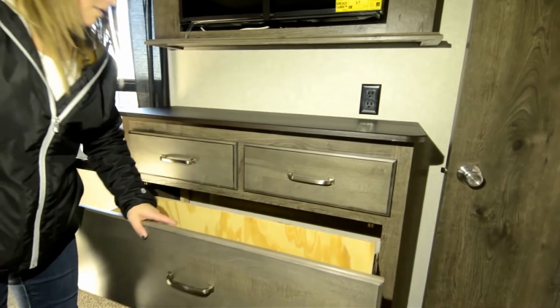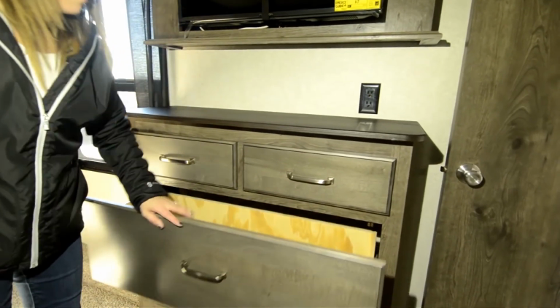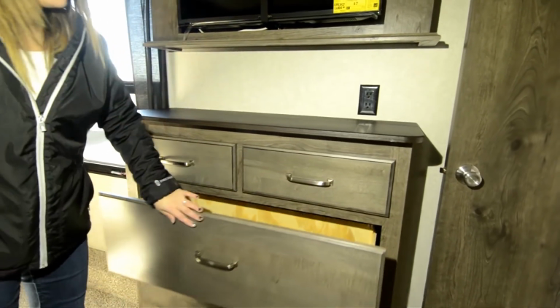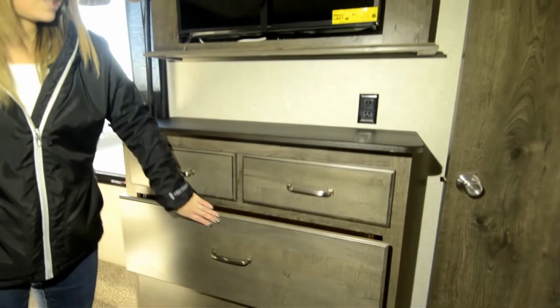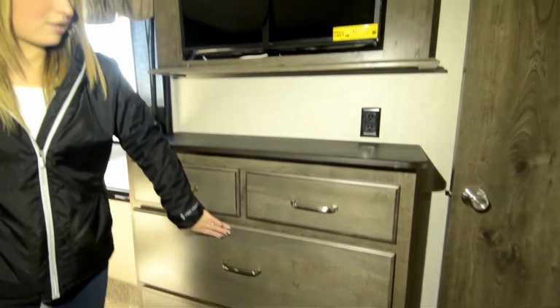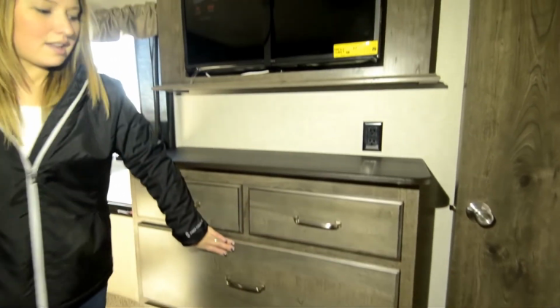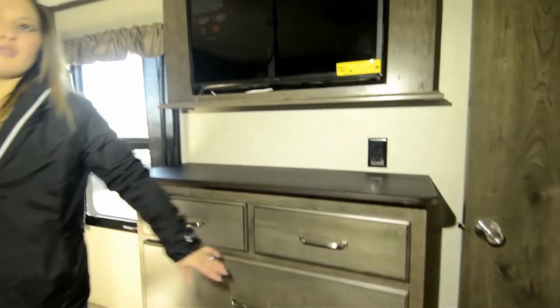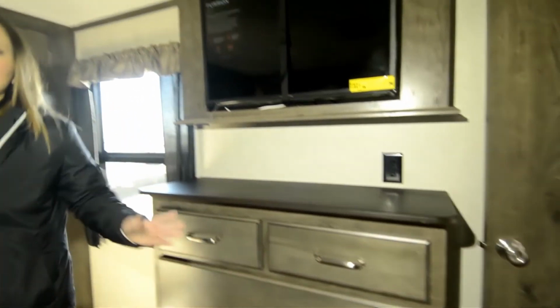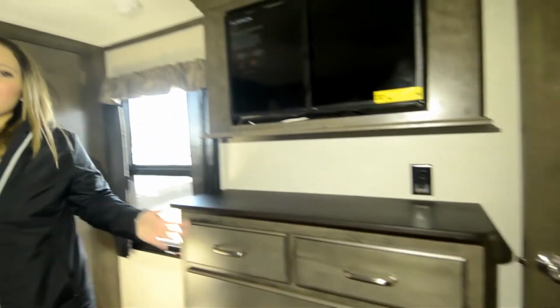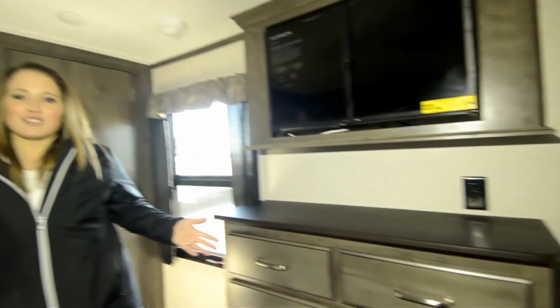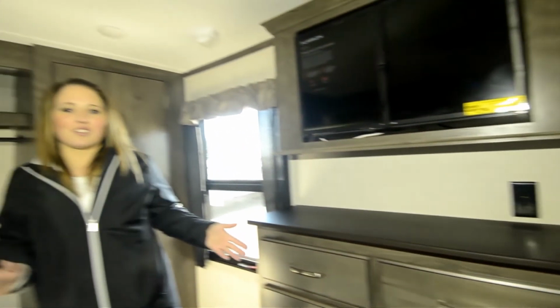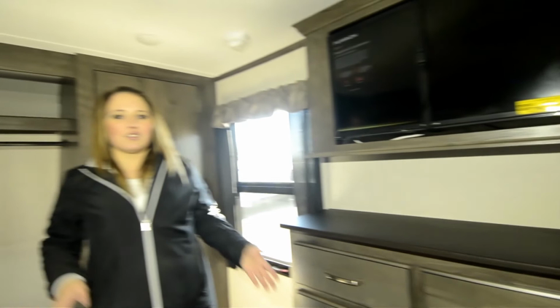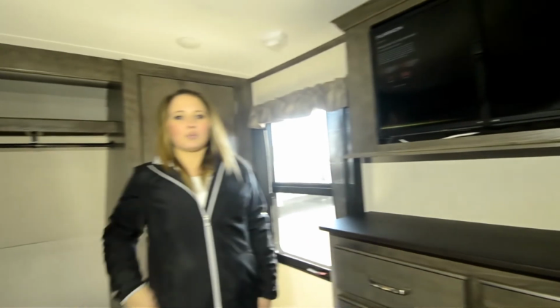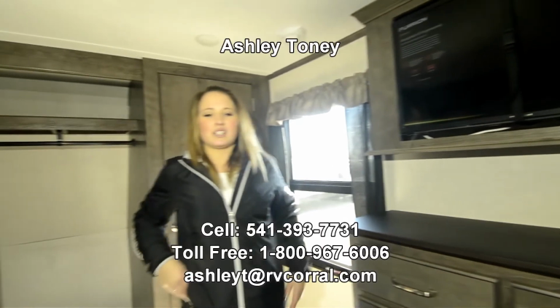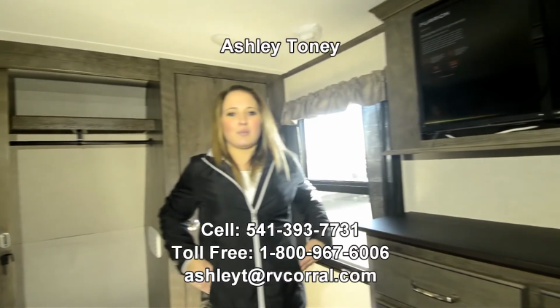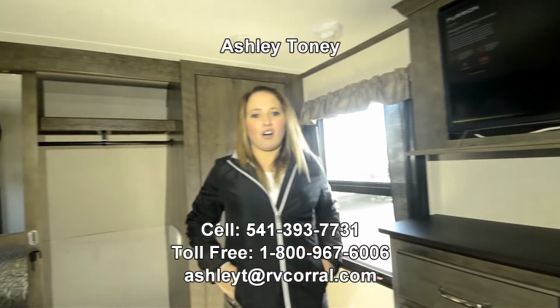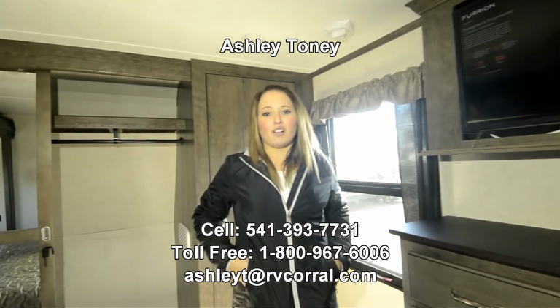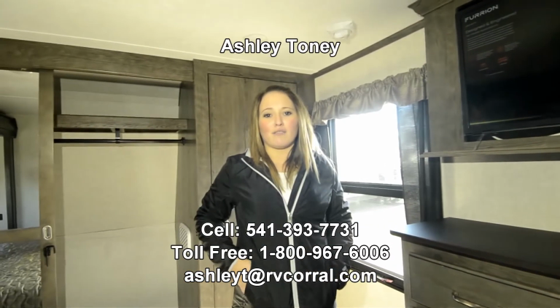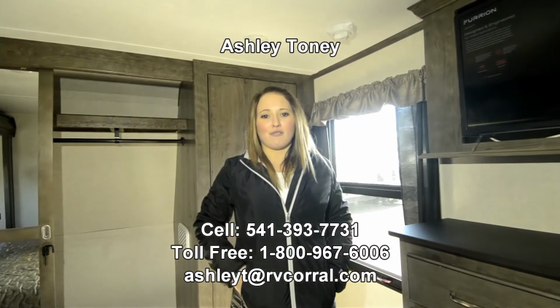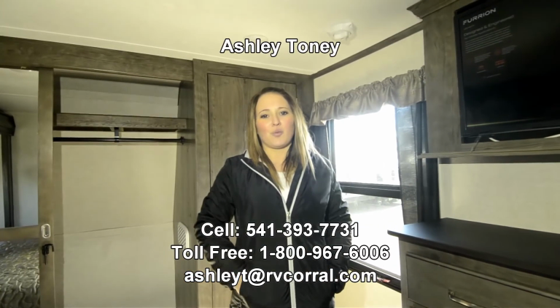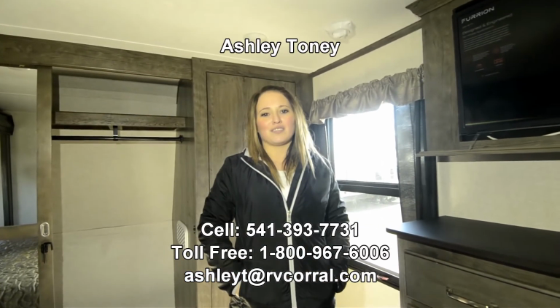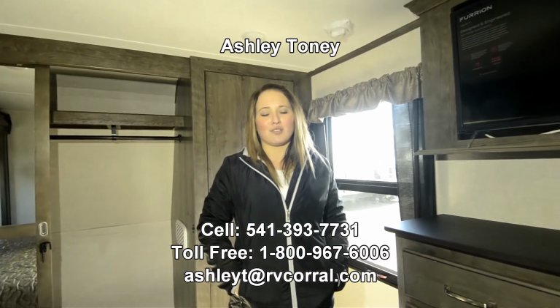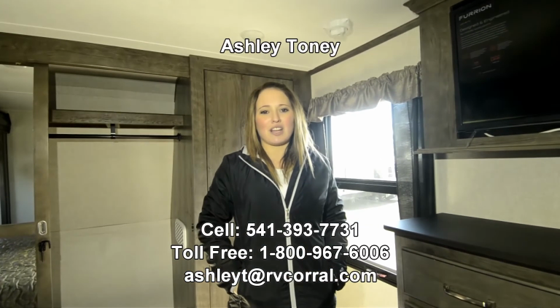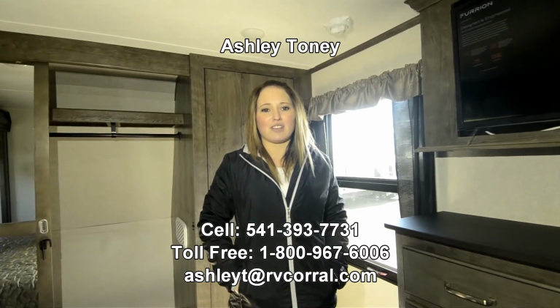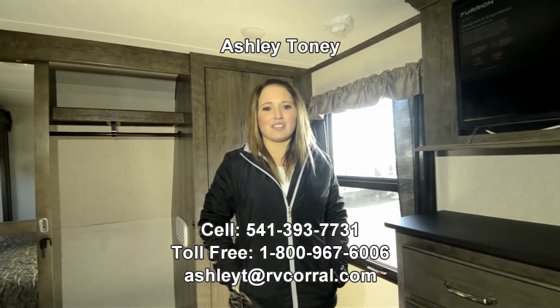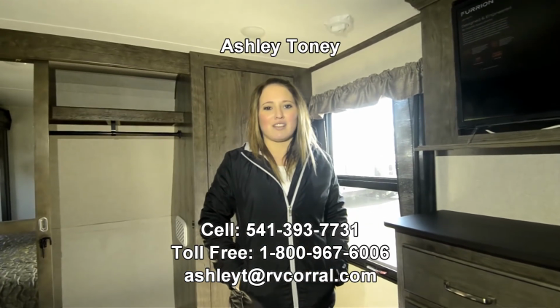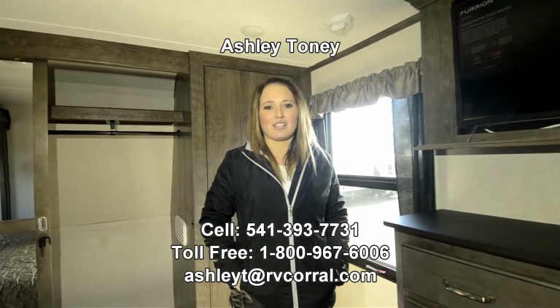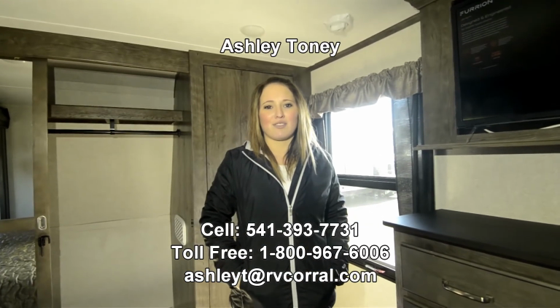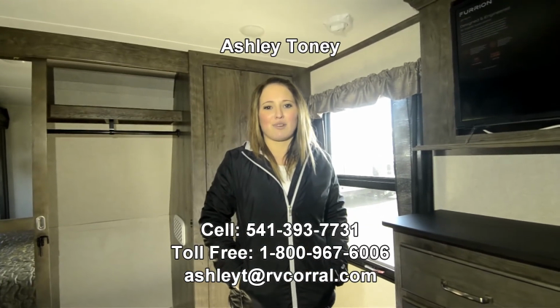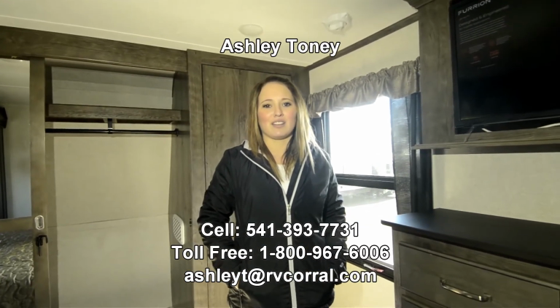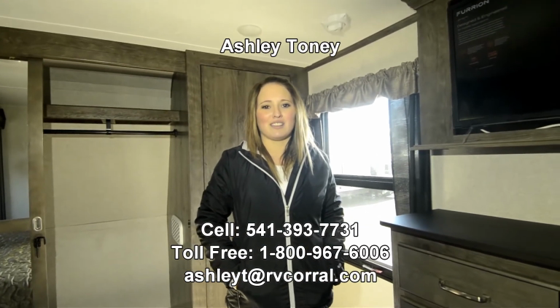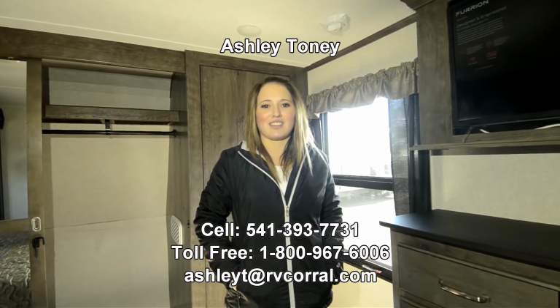If you have any questions on this unit, please give me a call at 541-393-7731. Thank you.